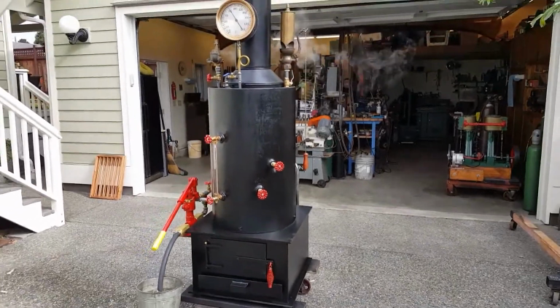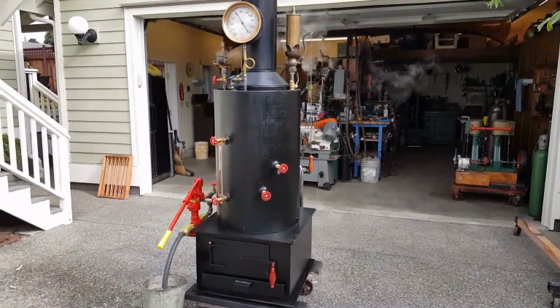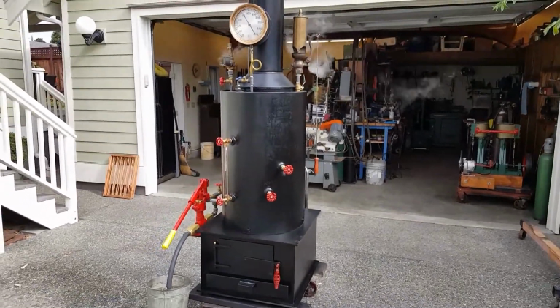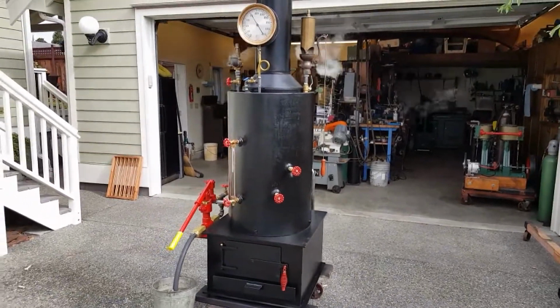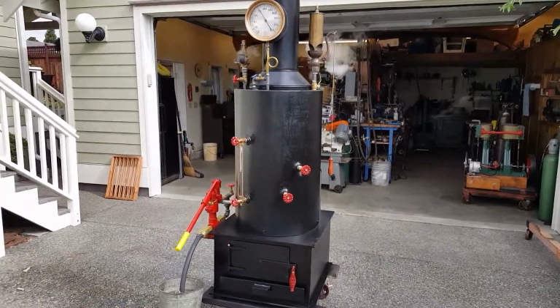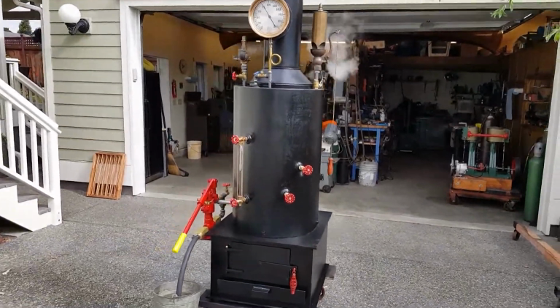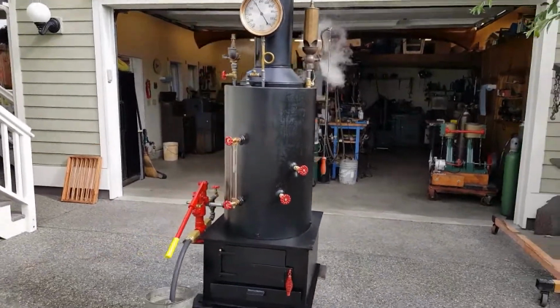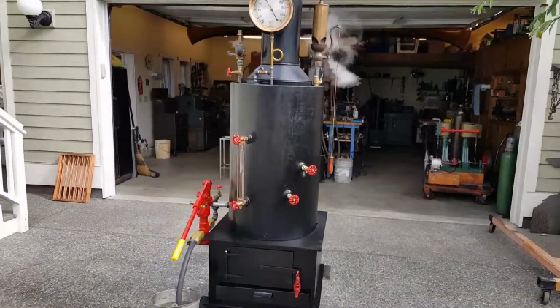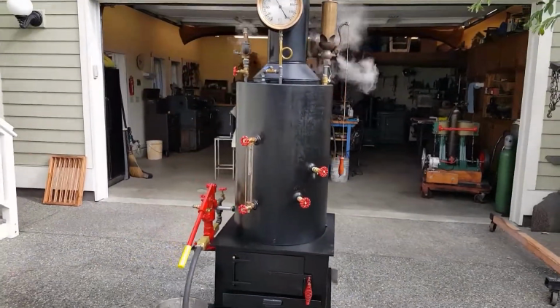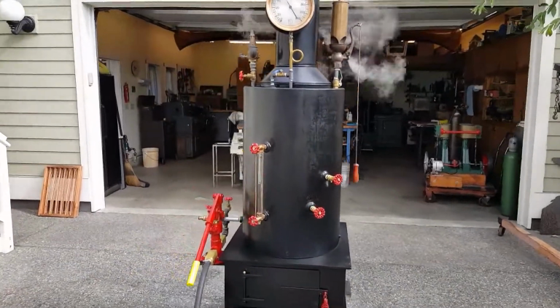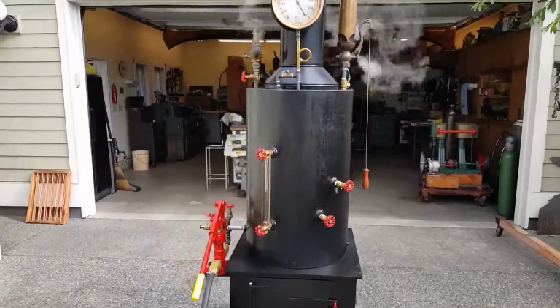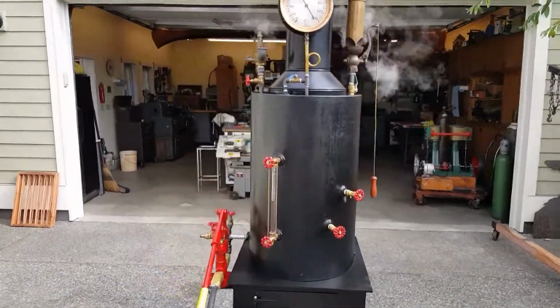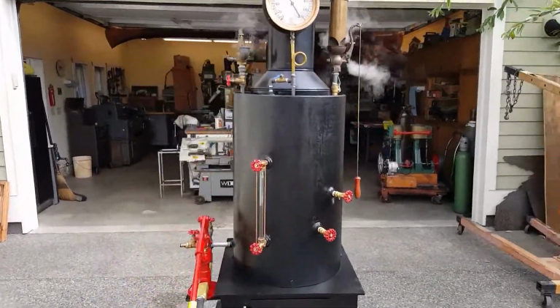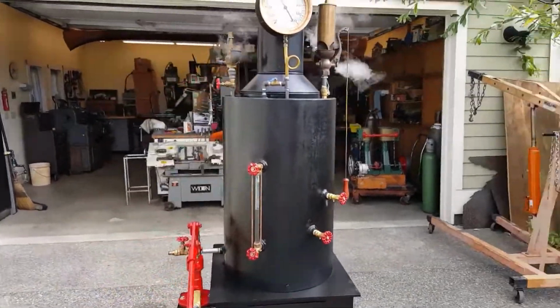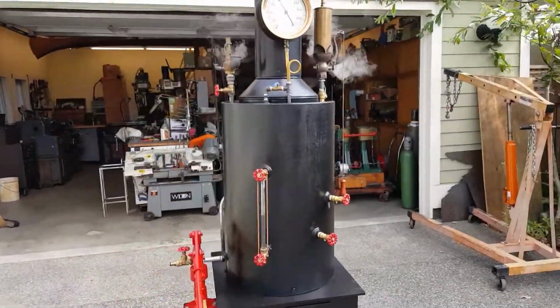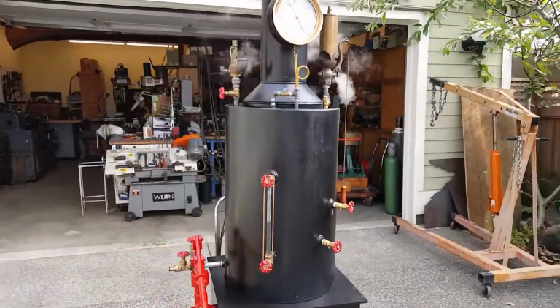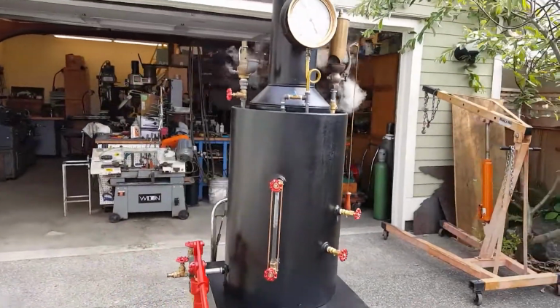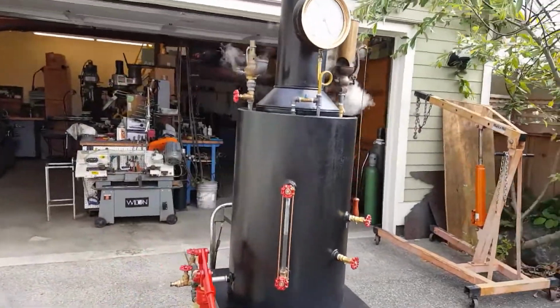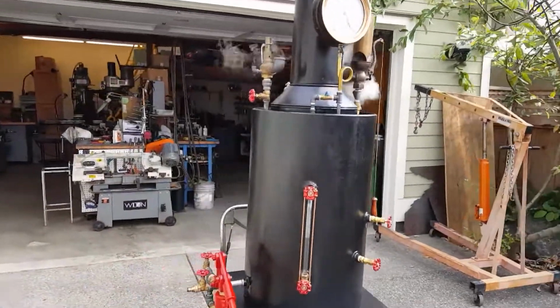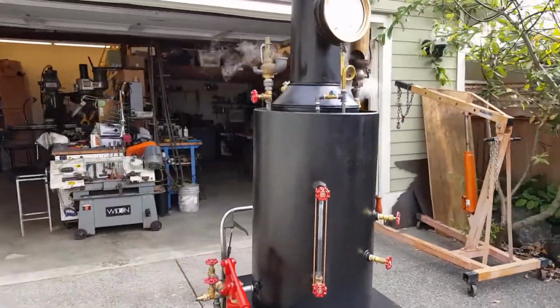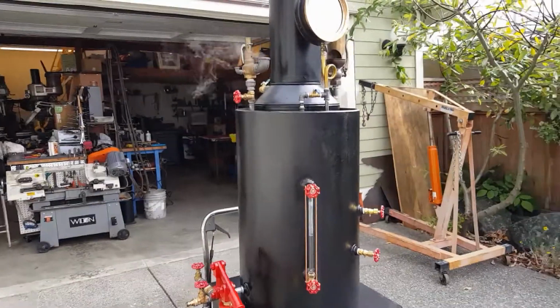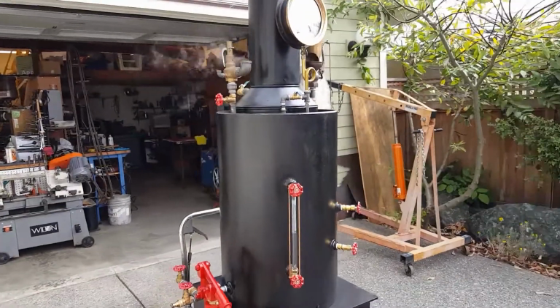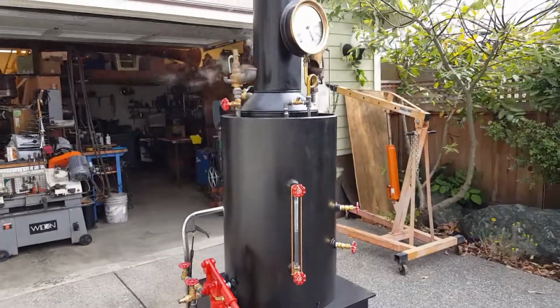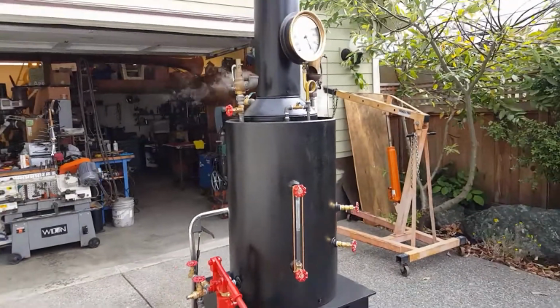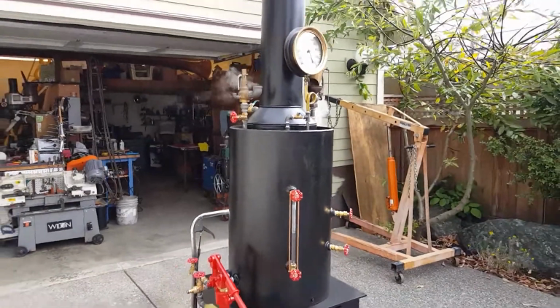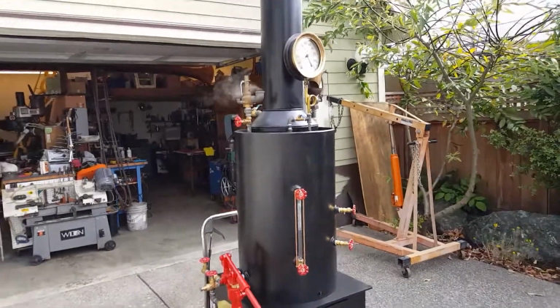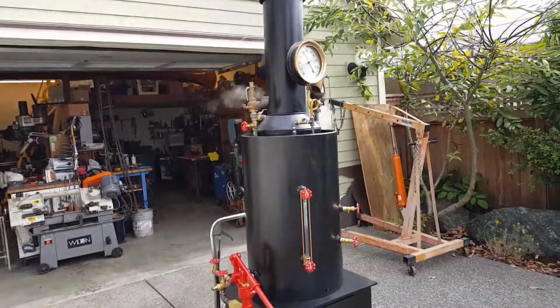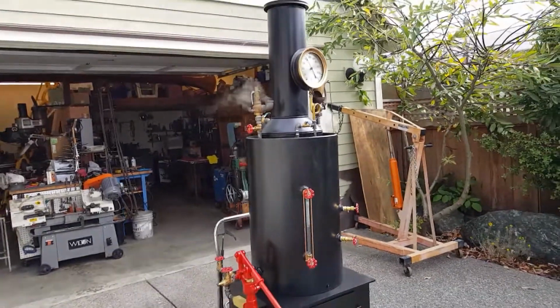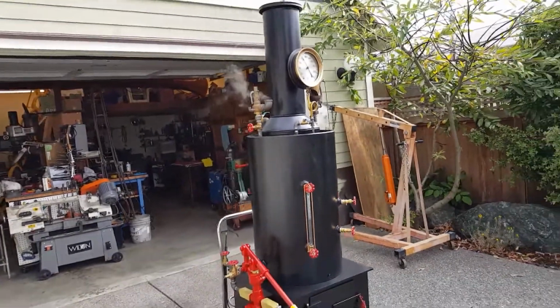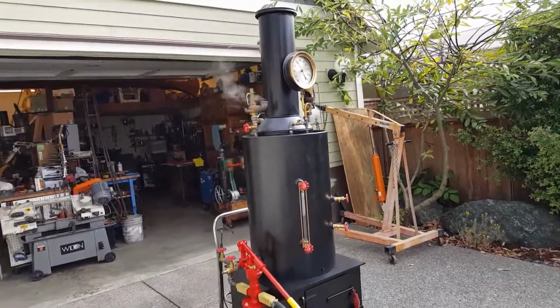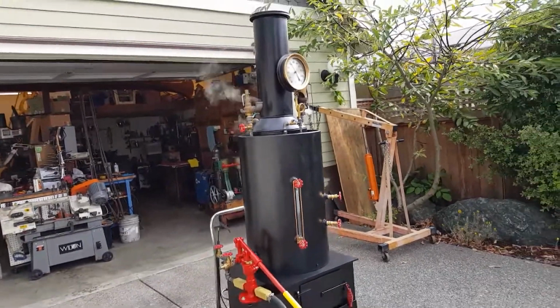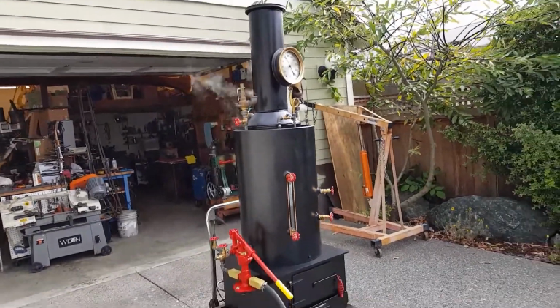Nice boiler. And, like I said, this is the first one from my new location in Anacortes, Washington.